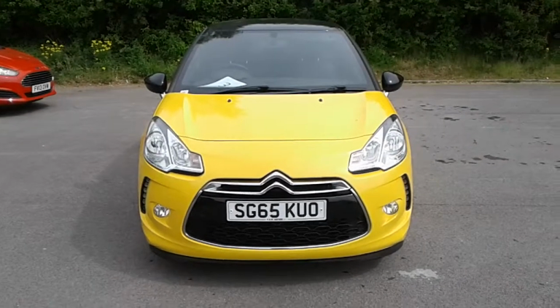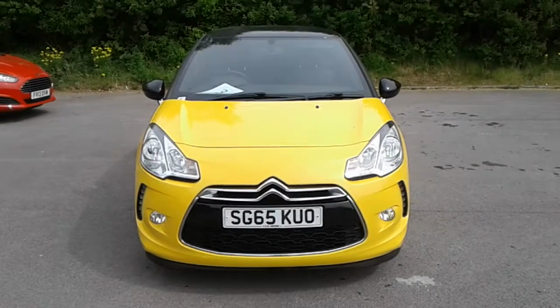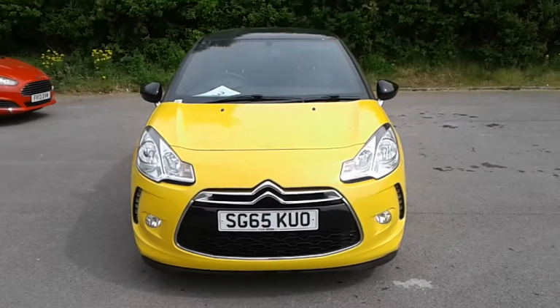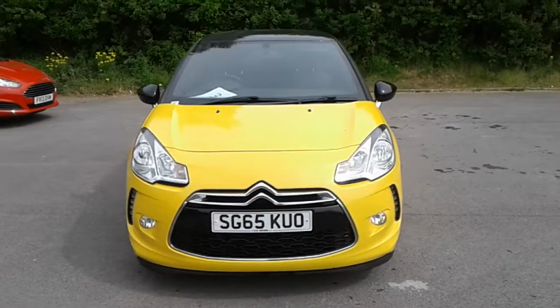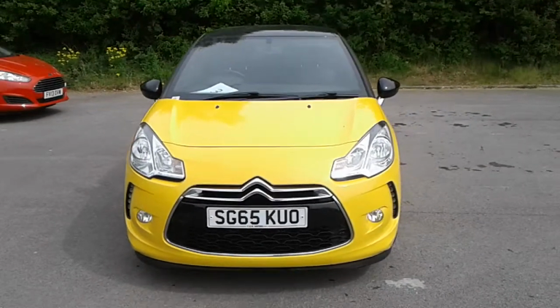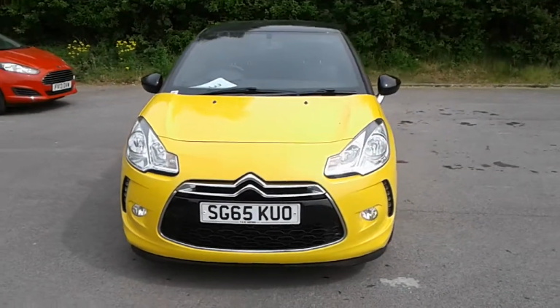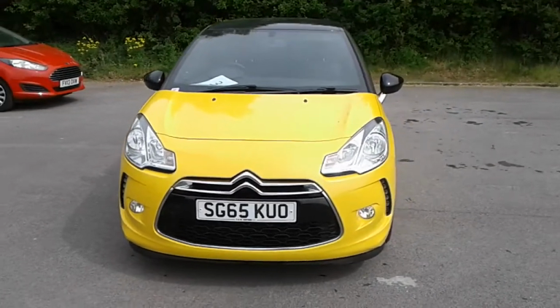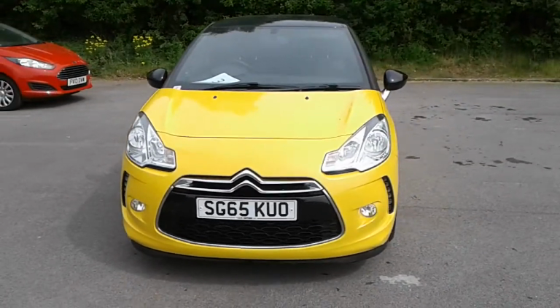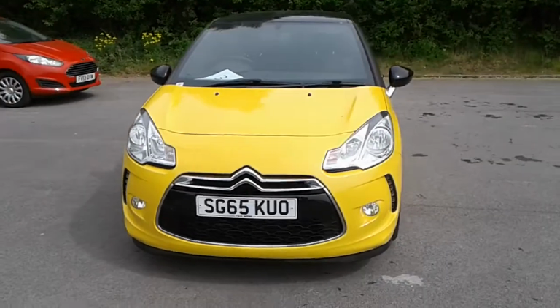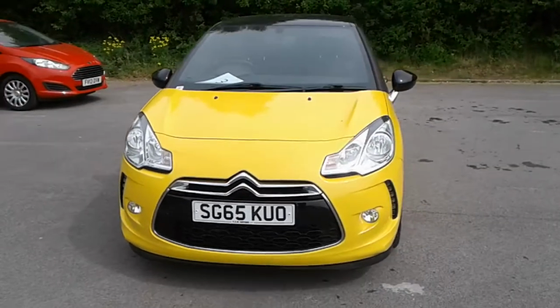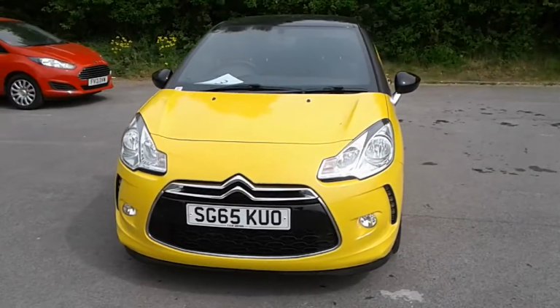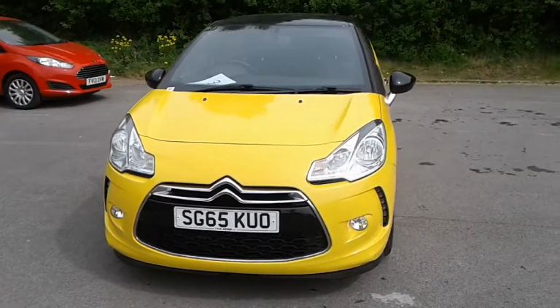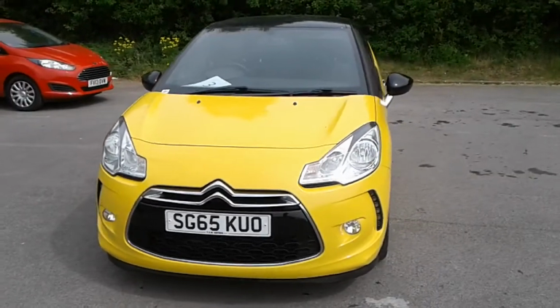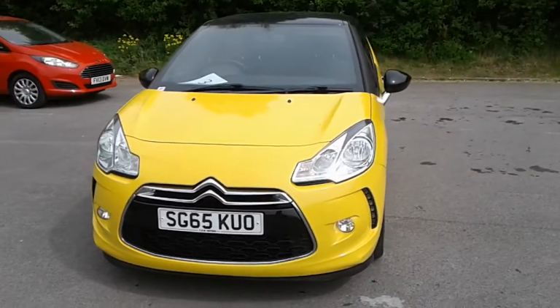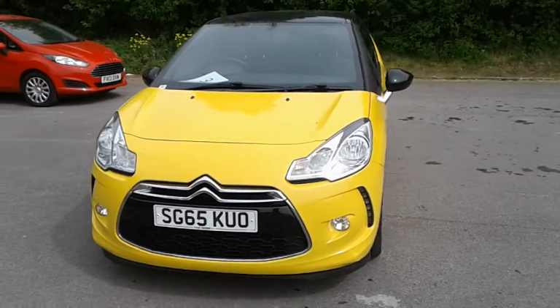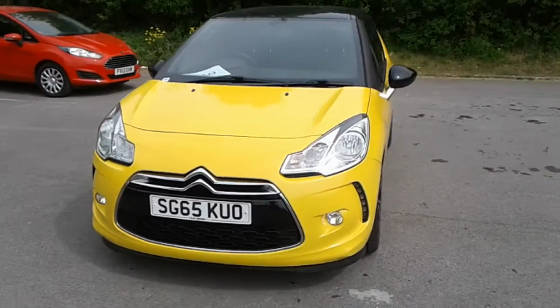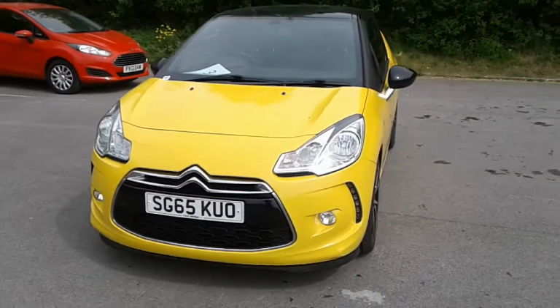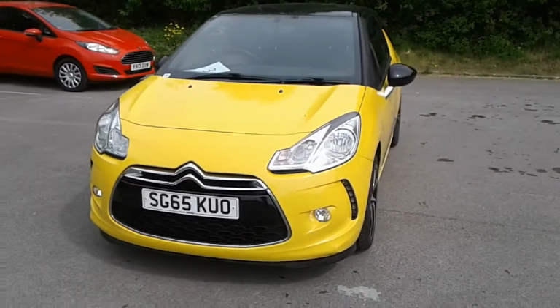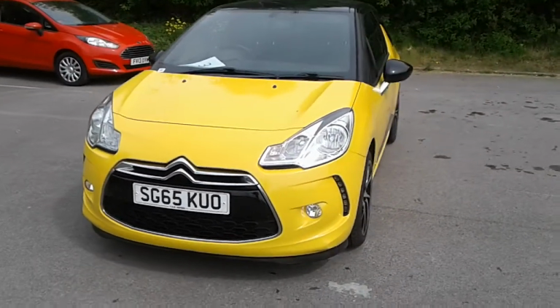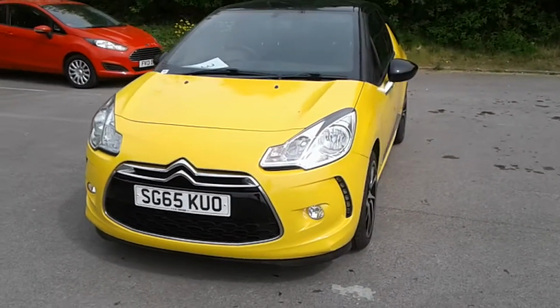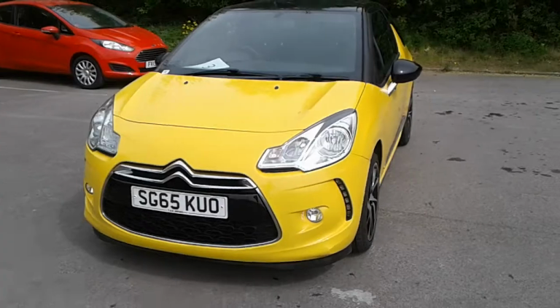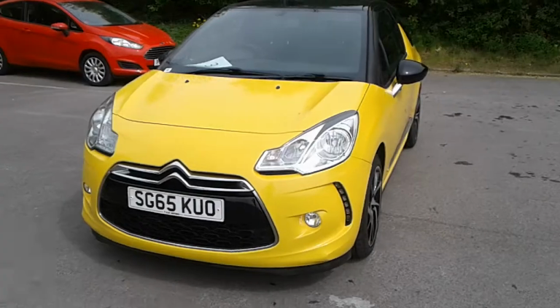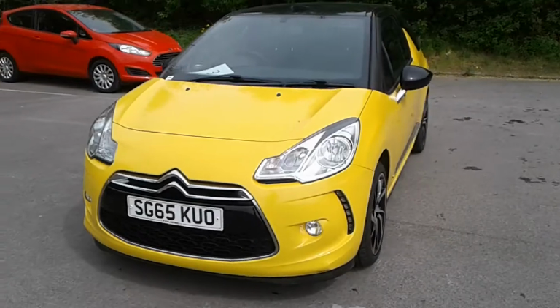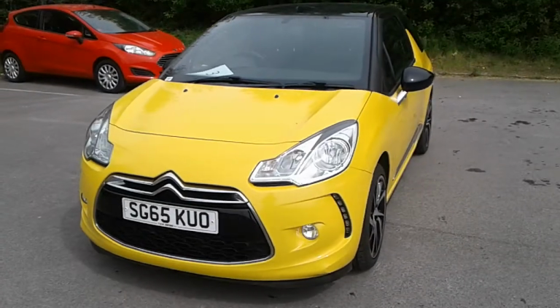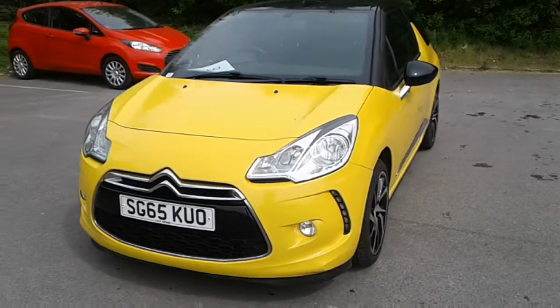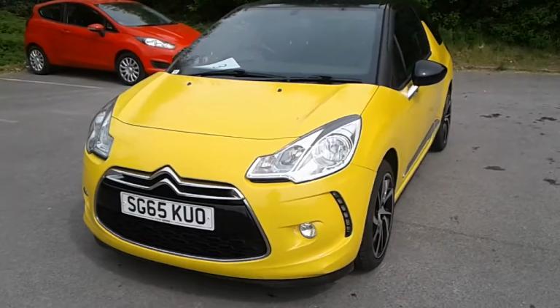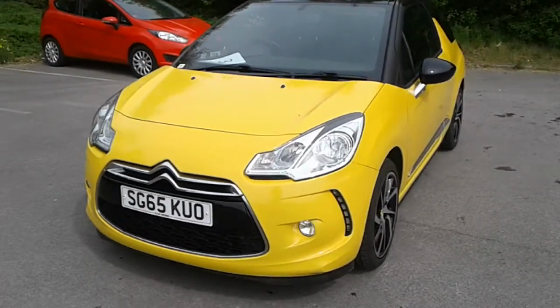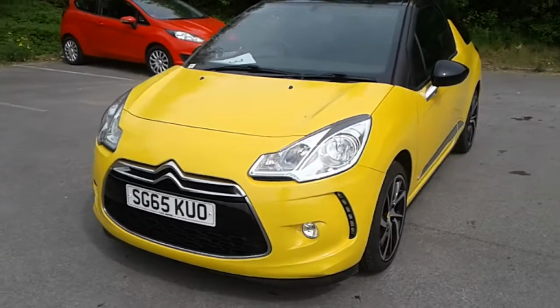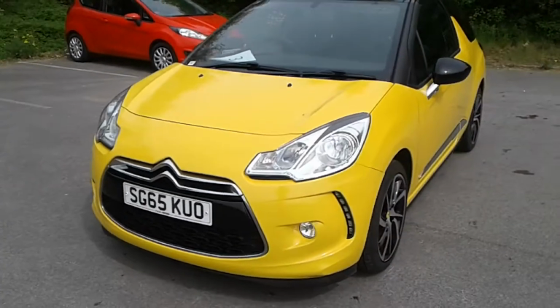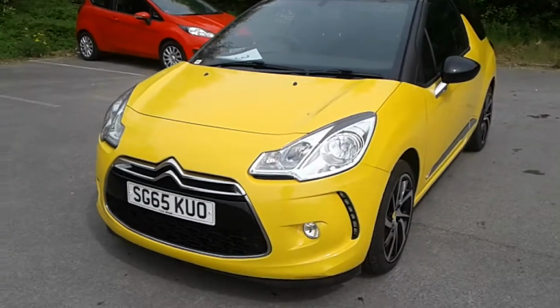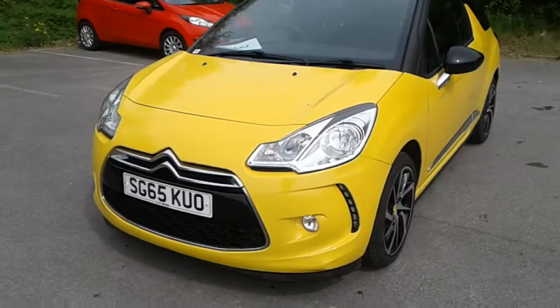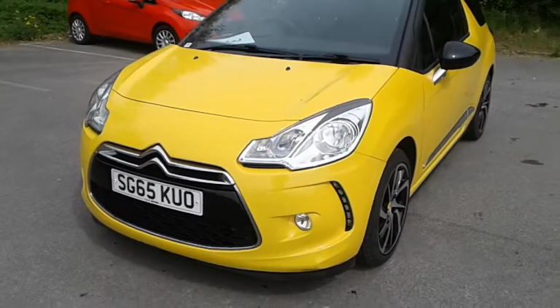Welcome to Pentagon Citroen at Lincoln Dritten Road. Here we have a 65 plate Citroen DS3.